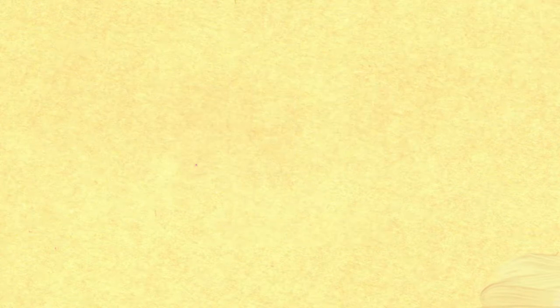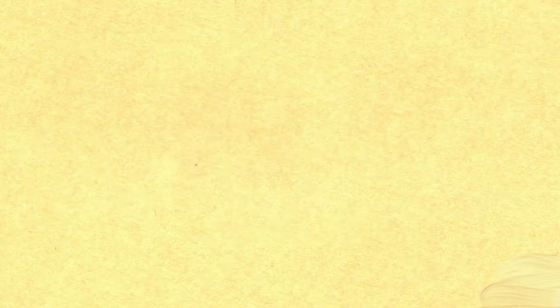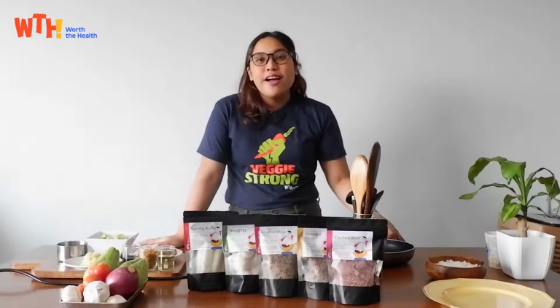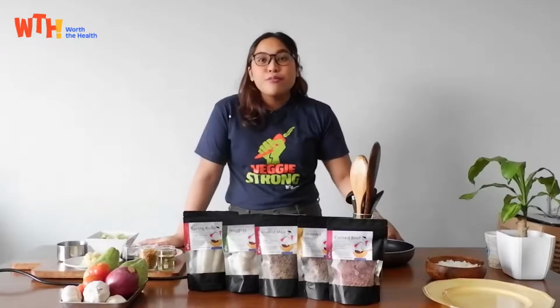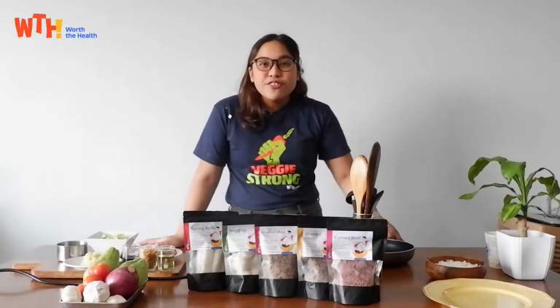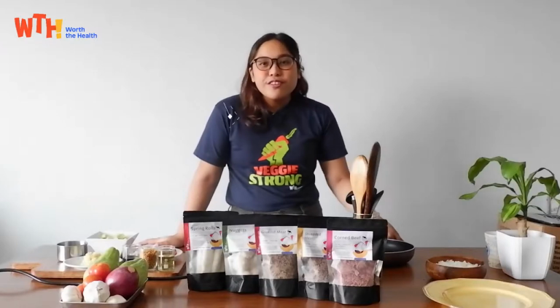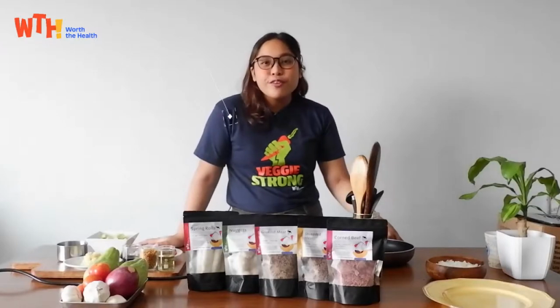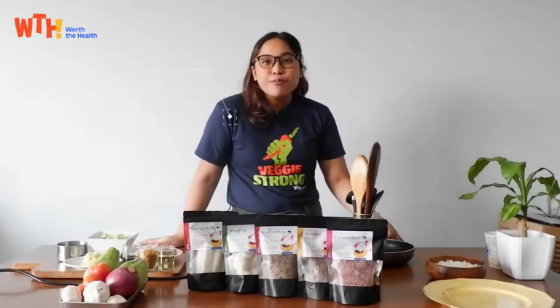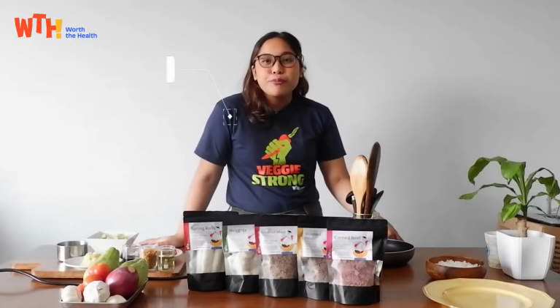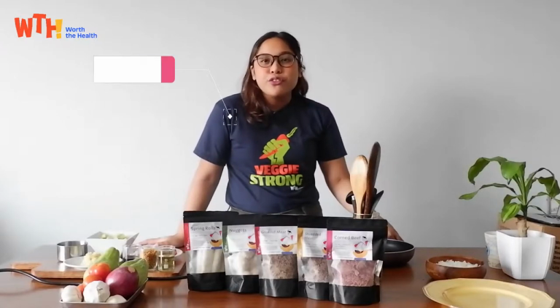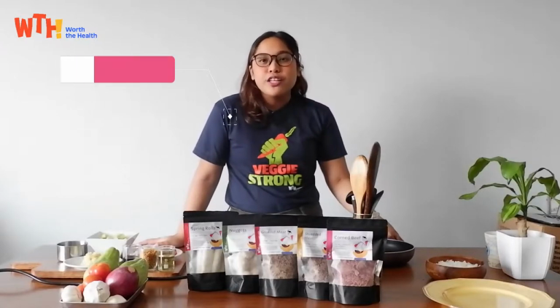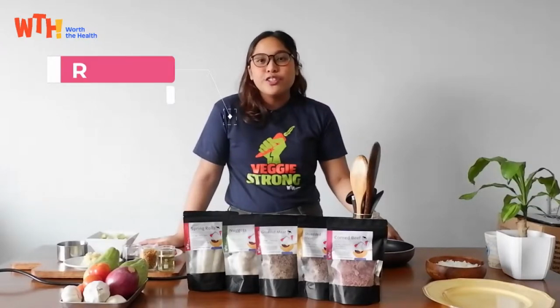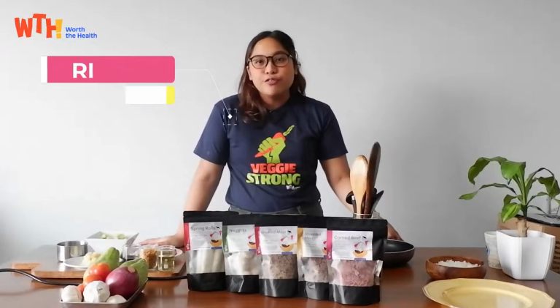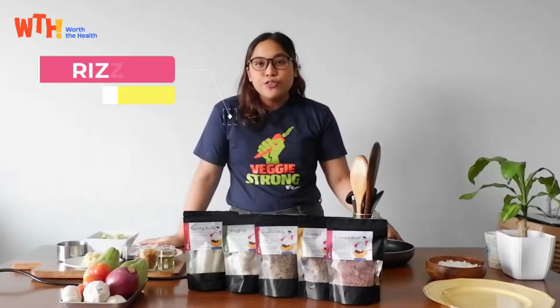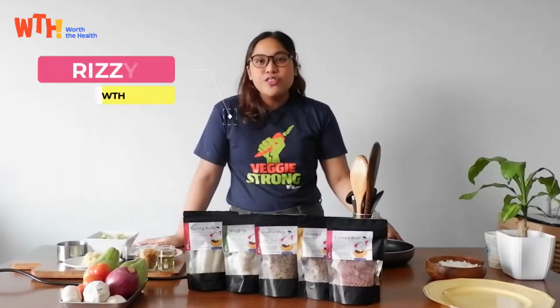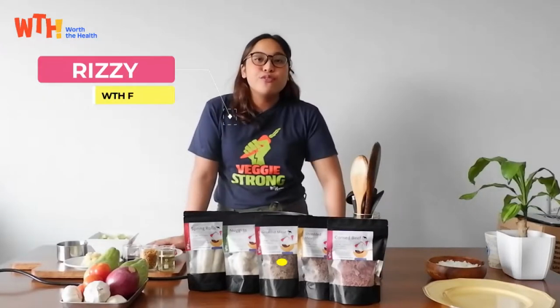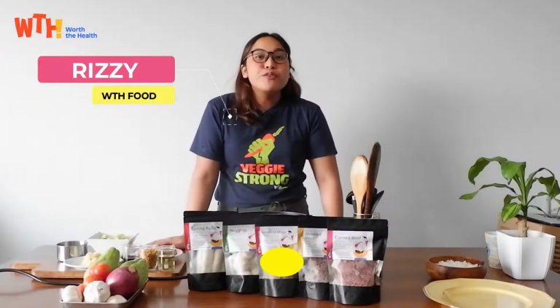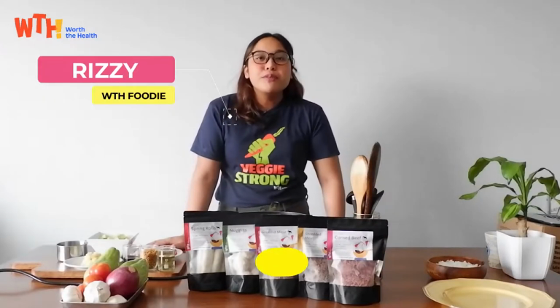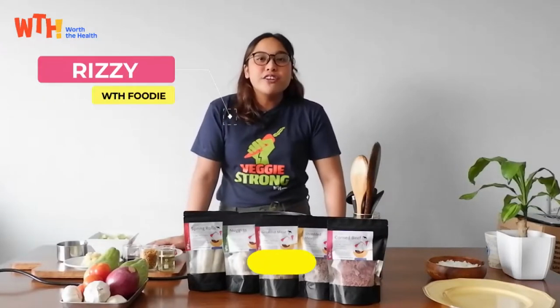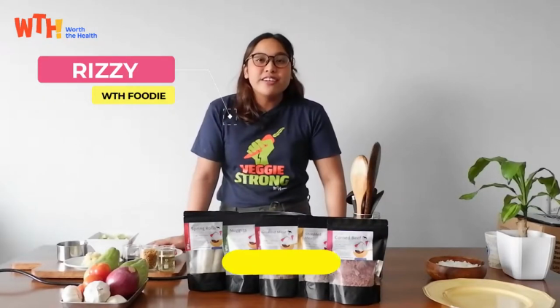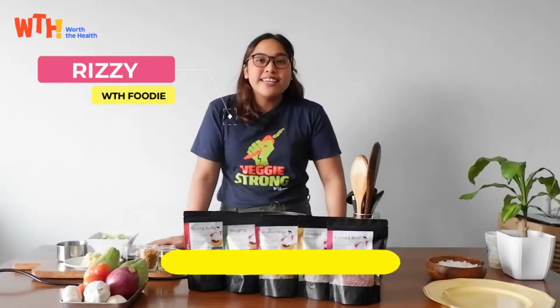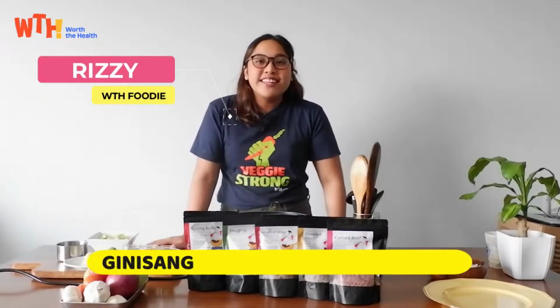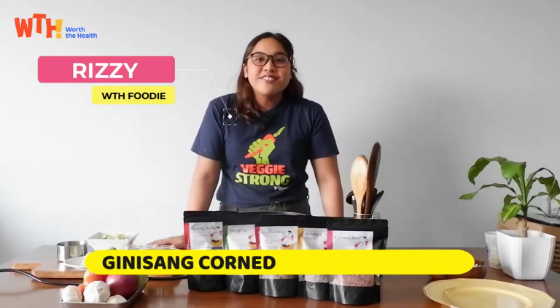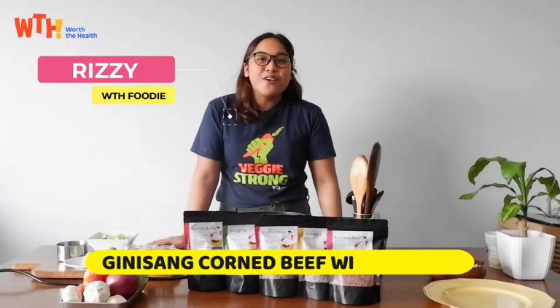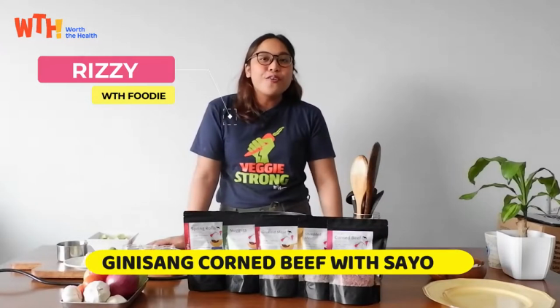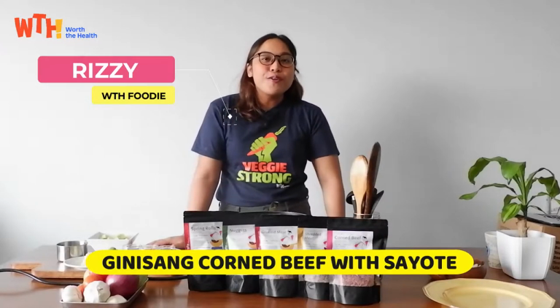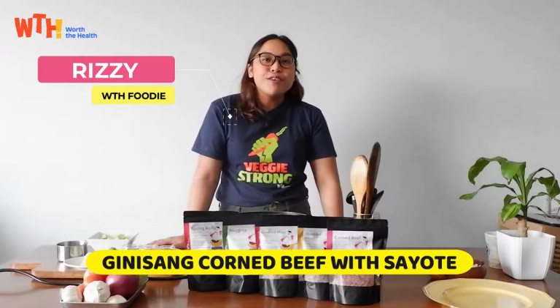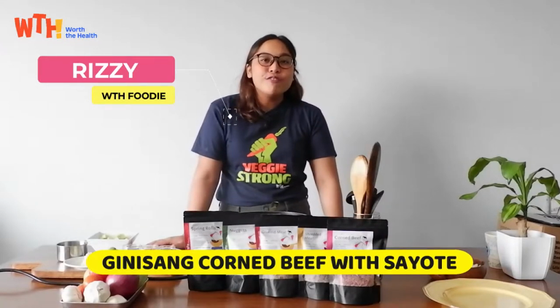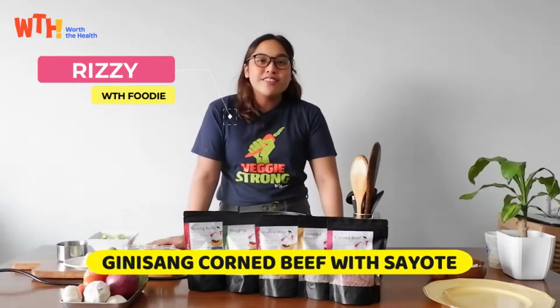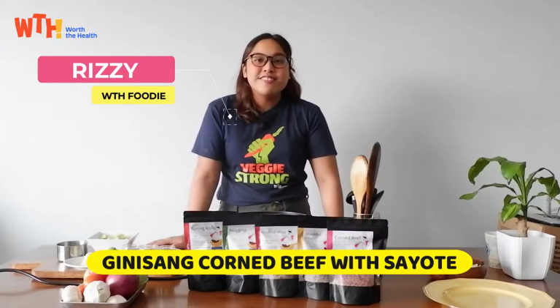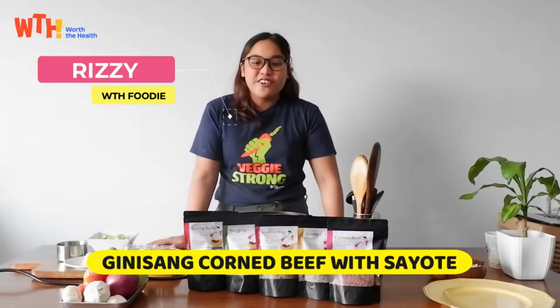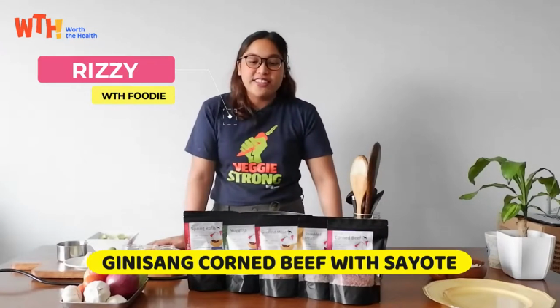I'm Rizzi from WTH Foods. We will be cooking Ginisang Corn Beef with Sayote.